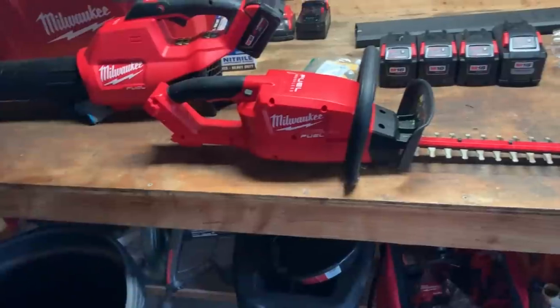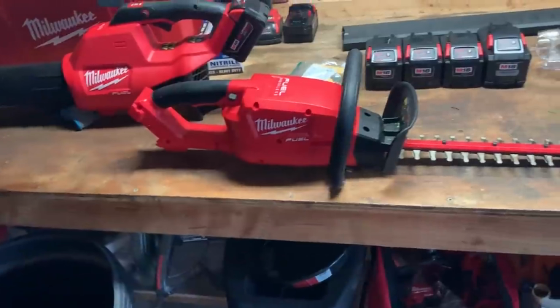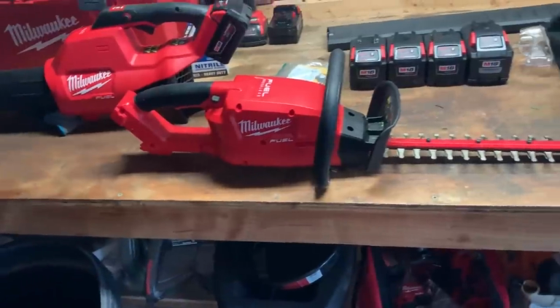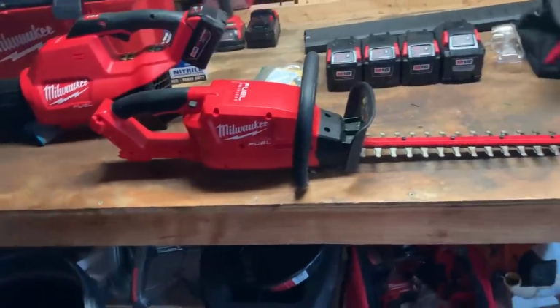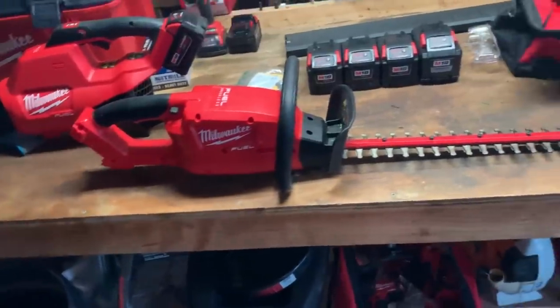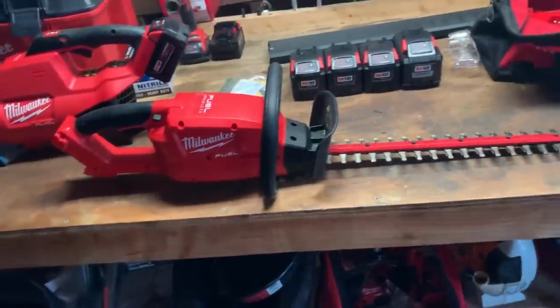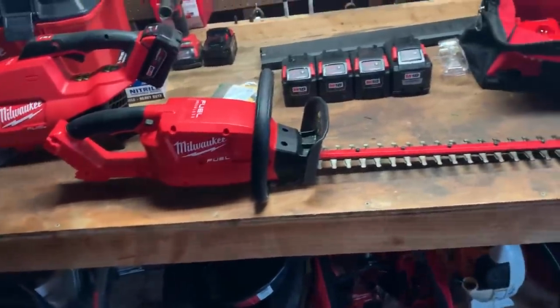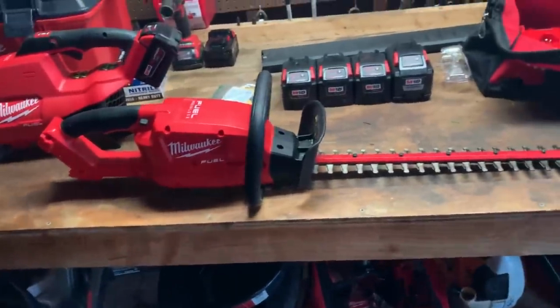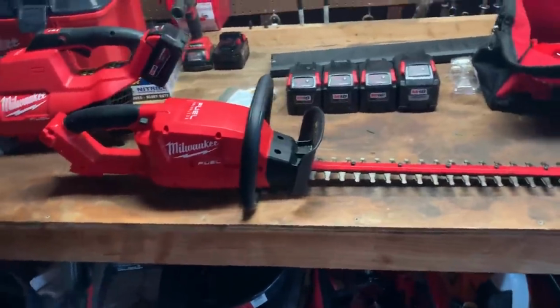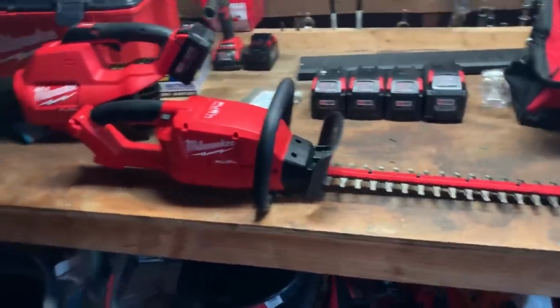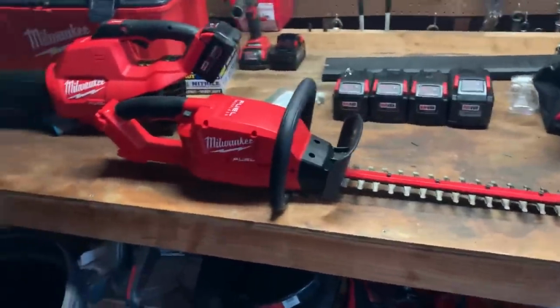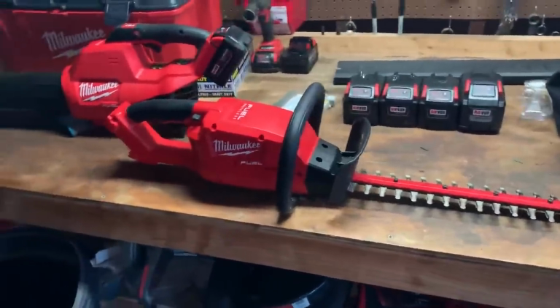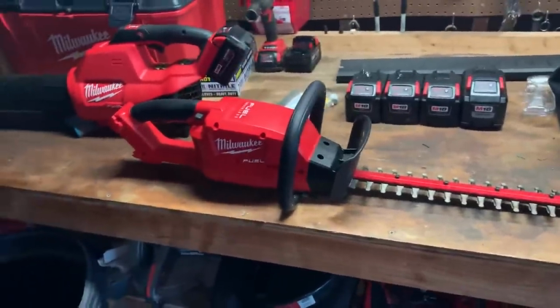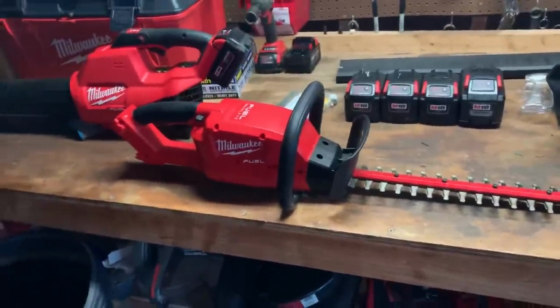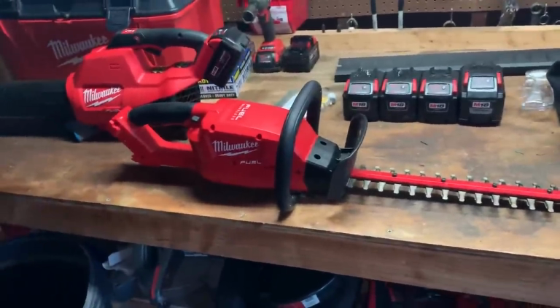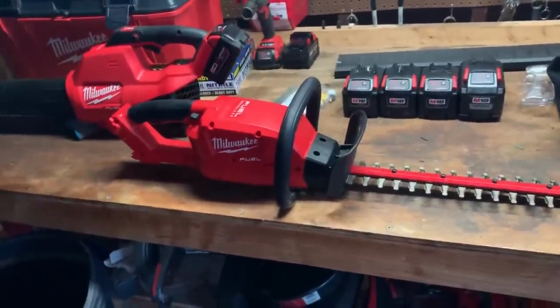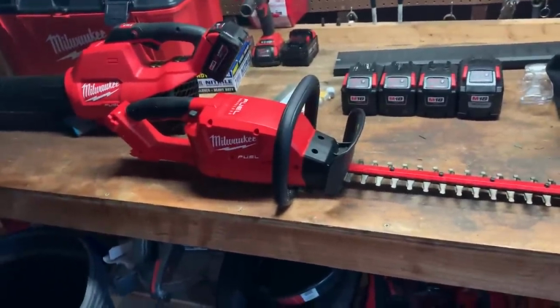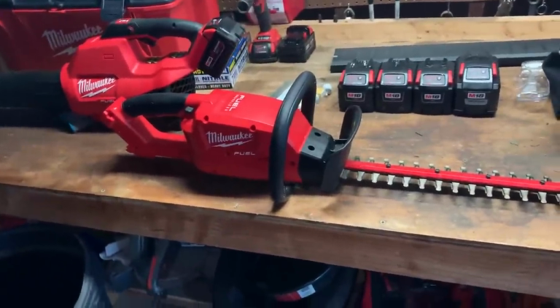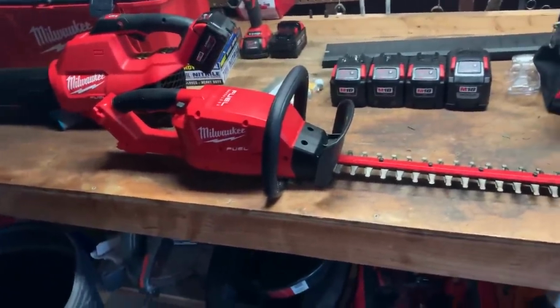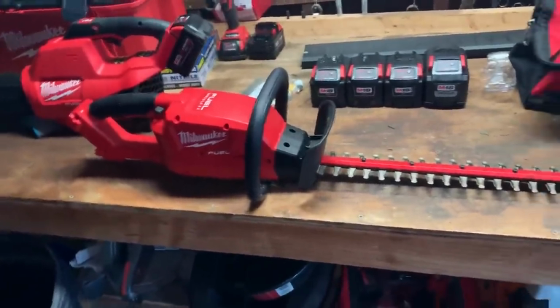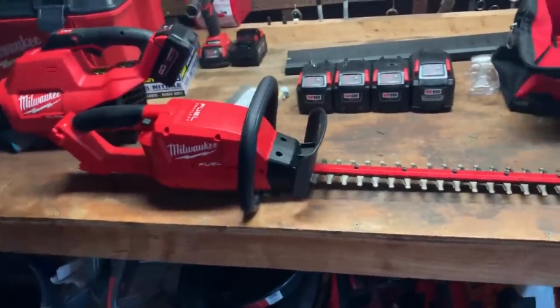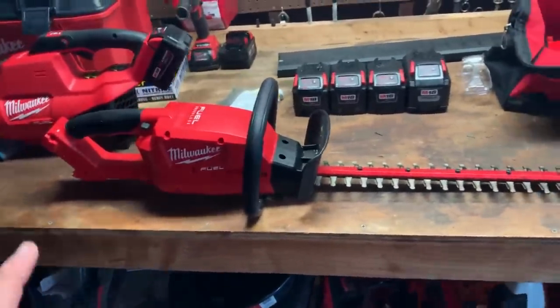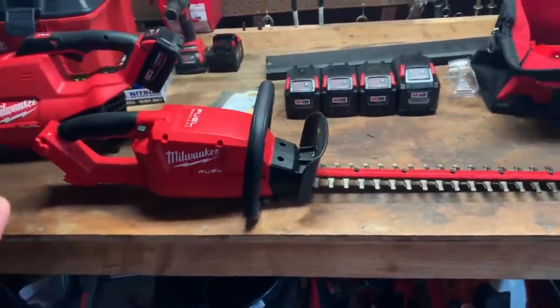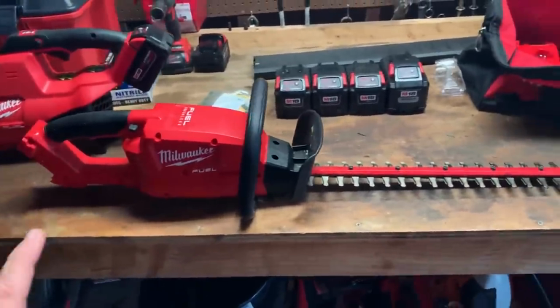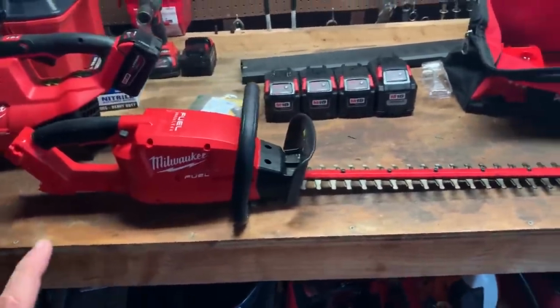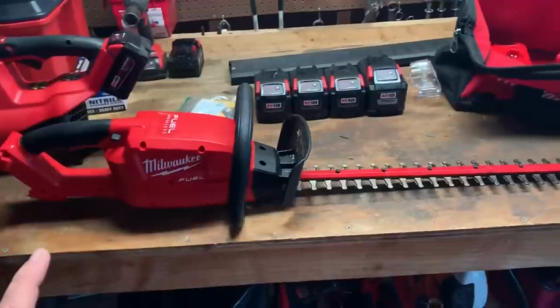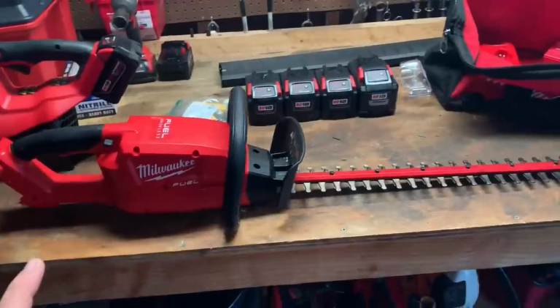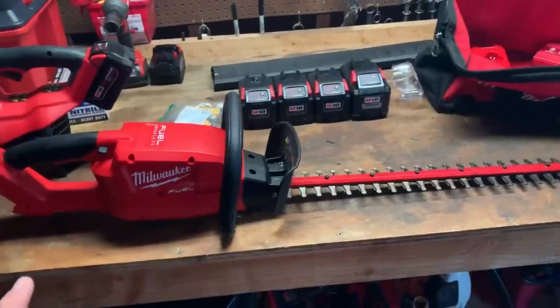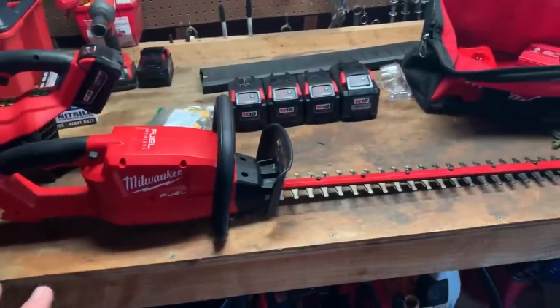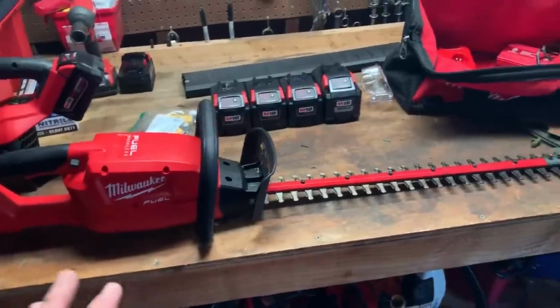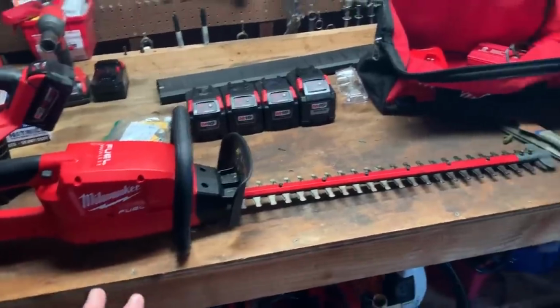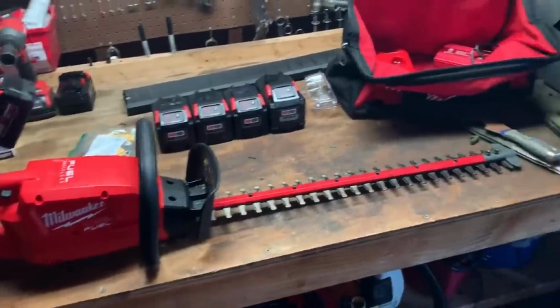Hello, my YouTube world. This is Johnny Moe, coming to you today with a product review of the Milwaukee Fuel Hedge Trimmer.